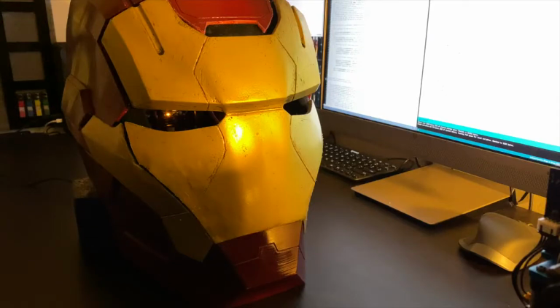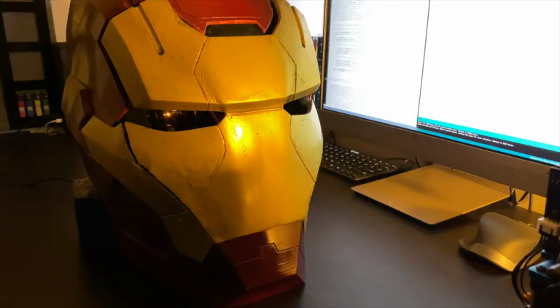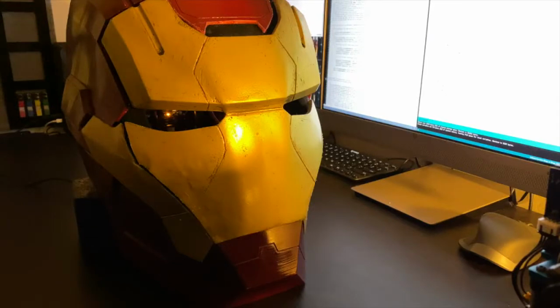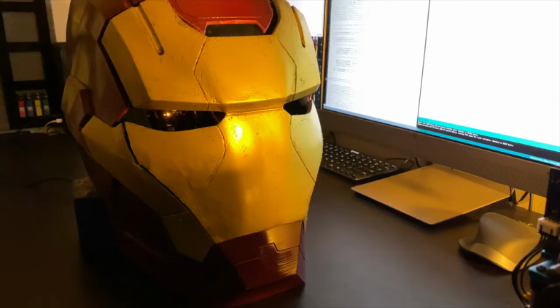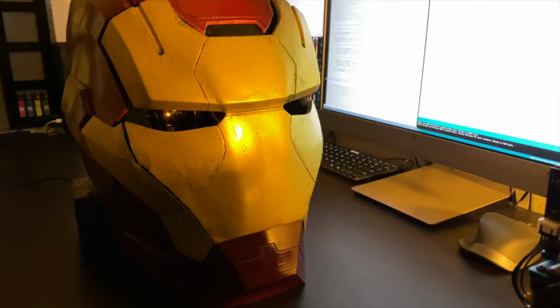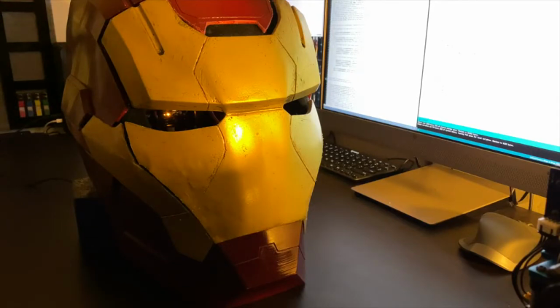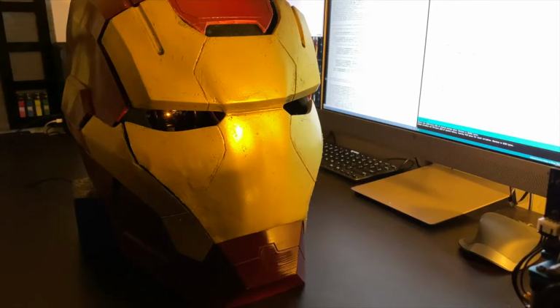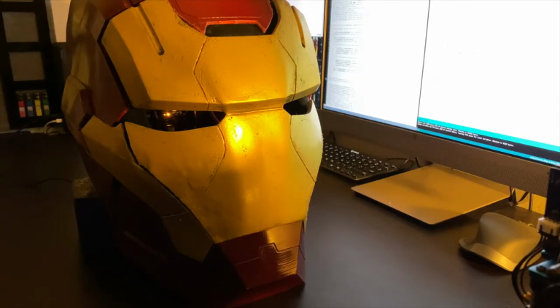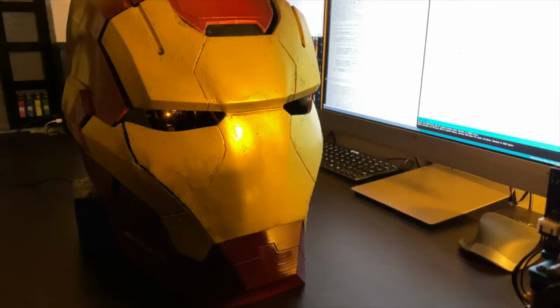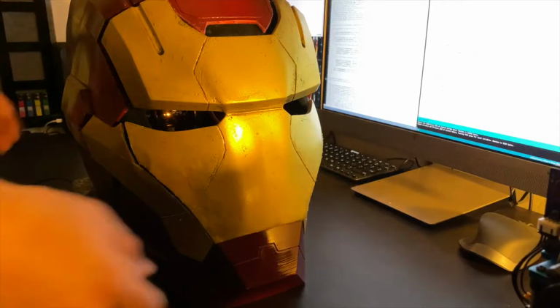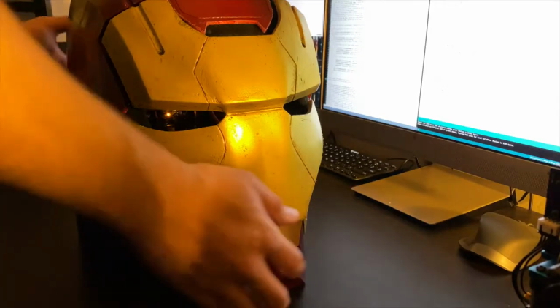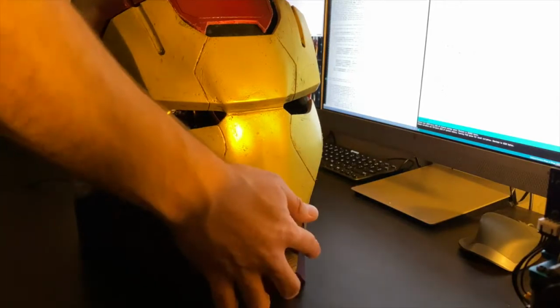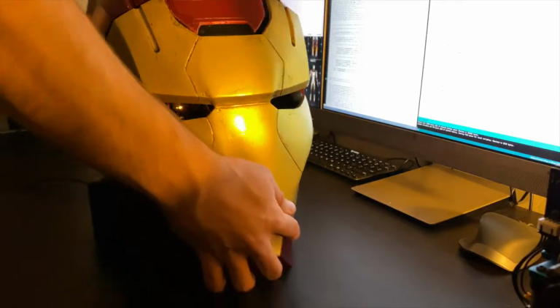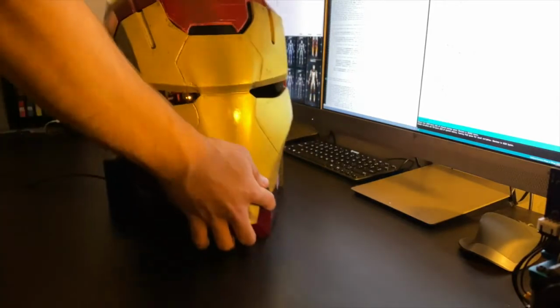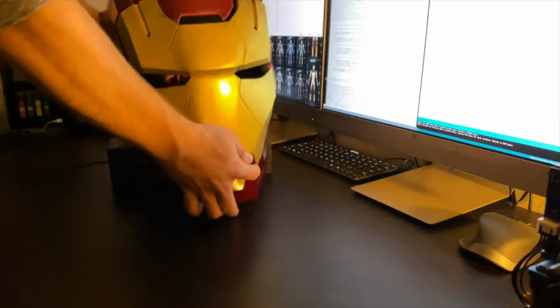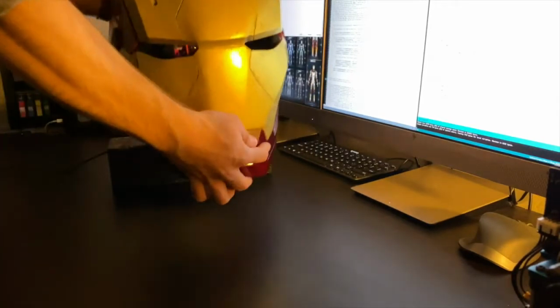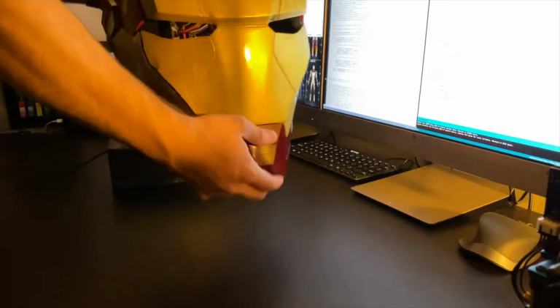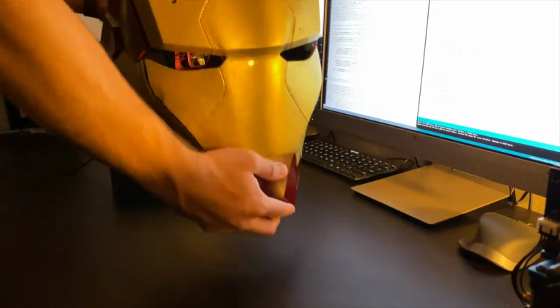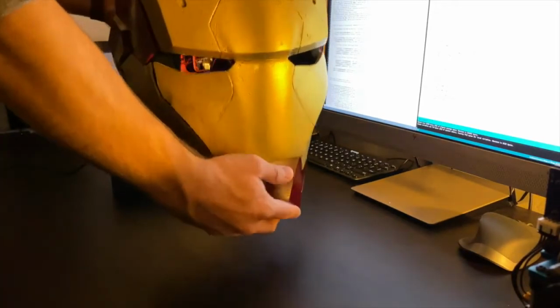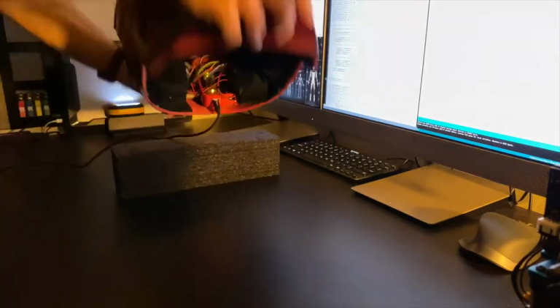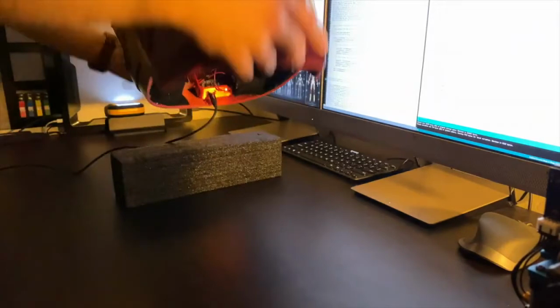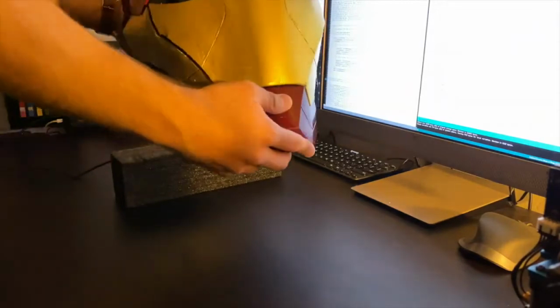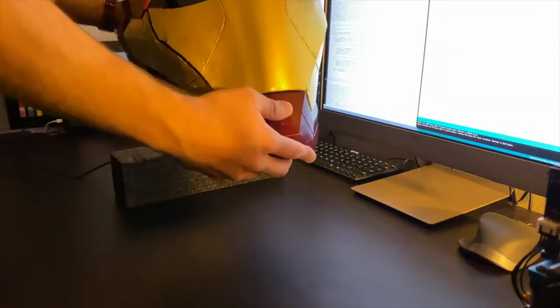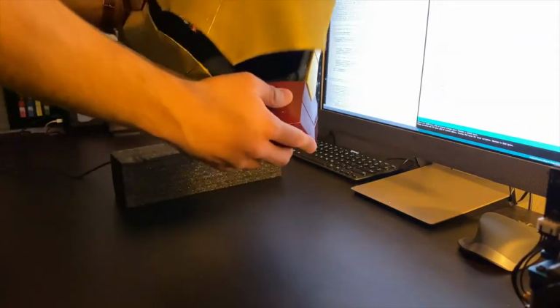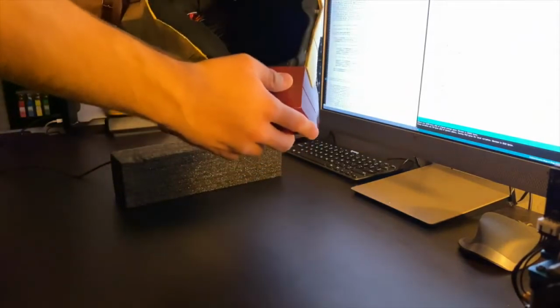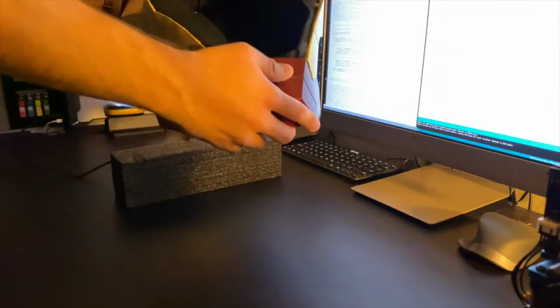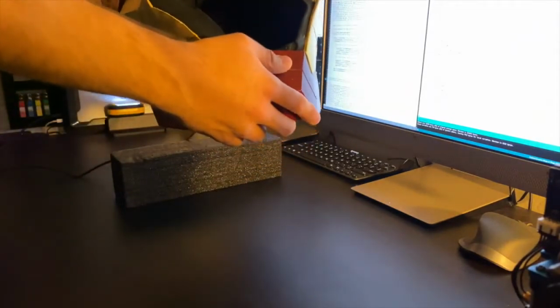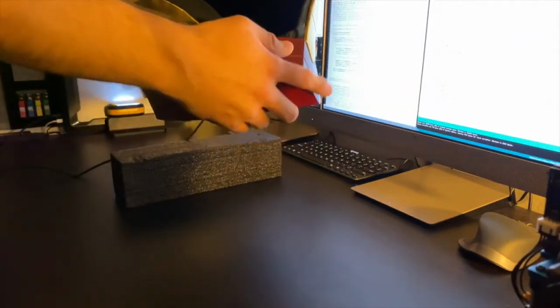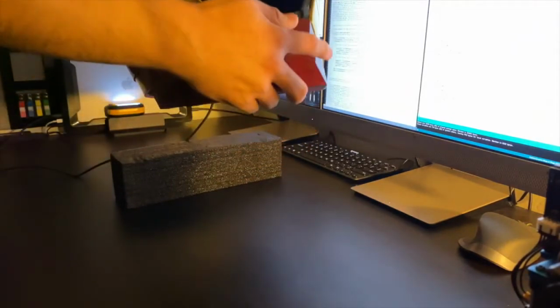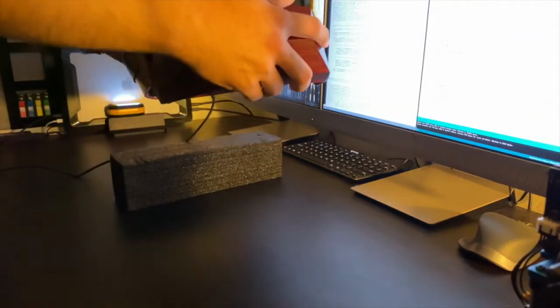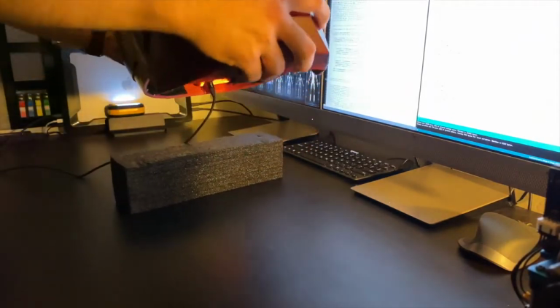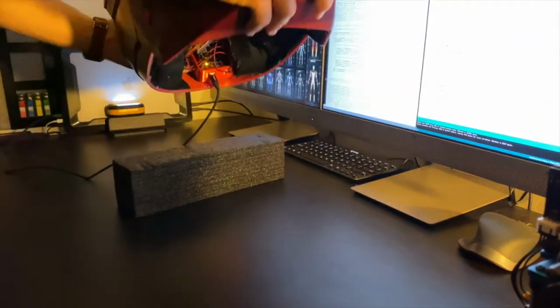I programmed the helmet with two gesture controls — one opens the helmet and one closes the helmet.